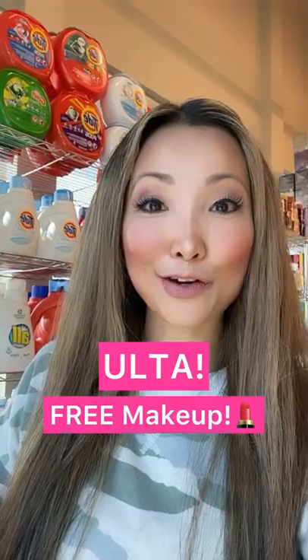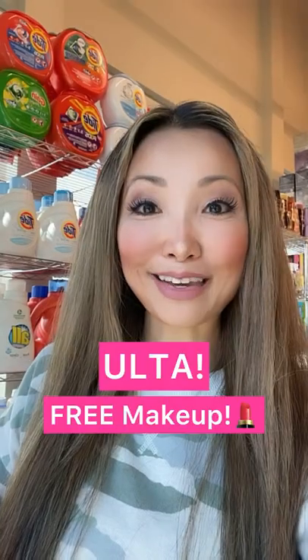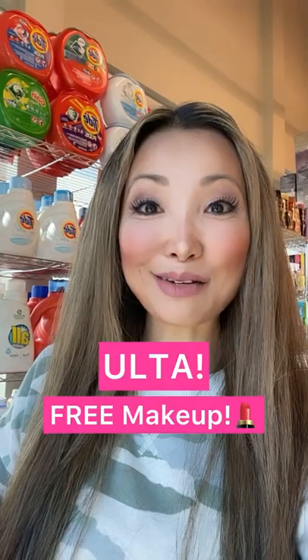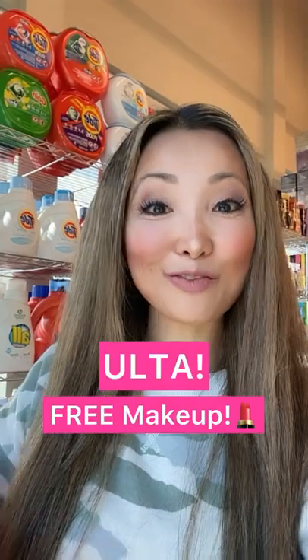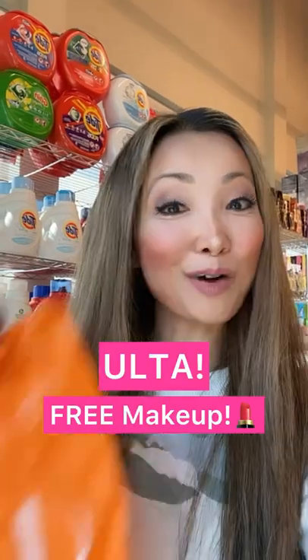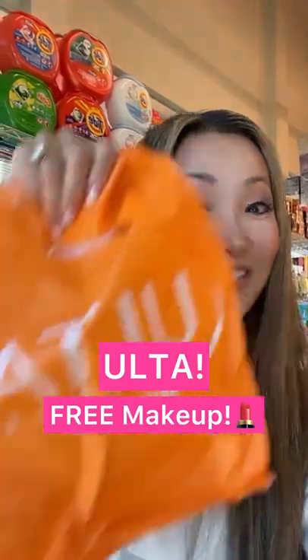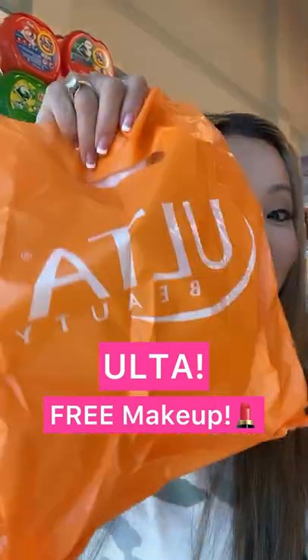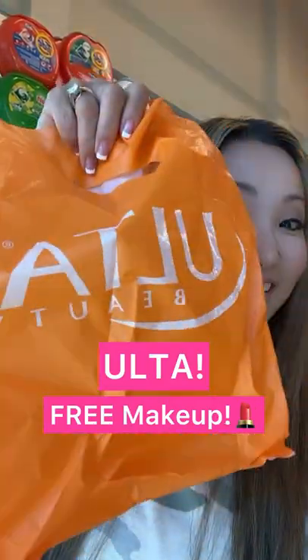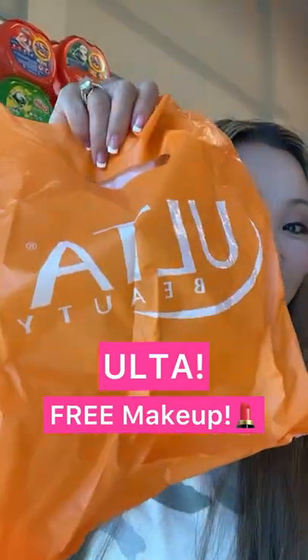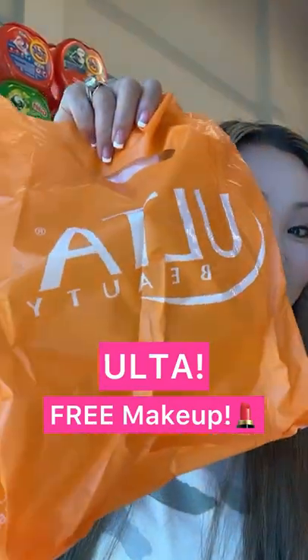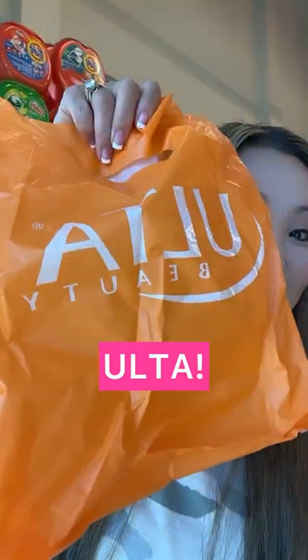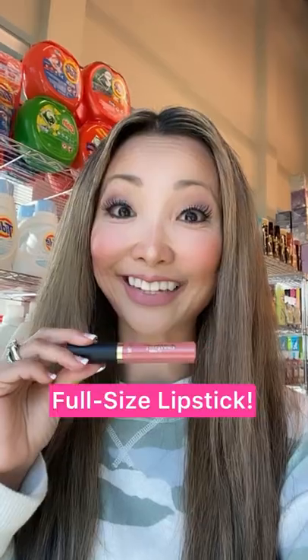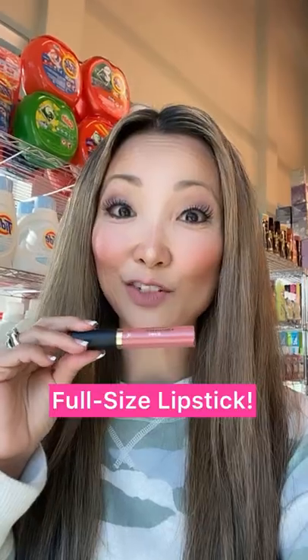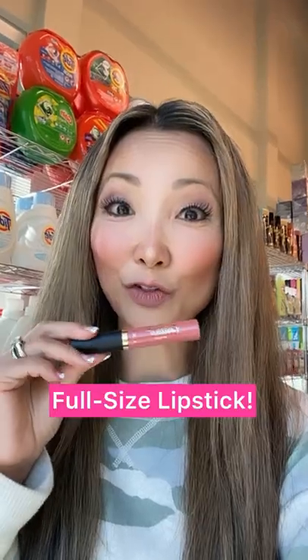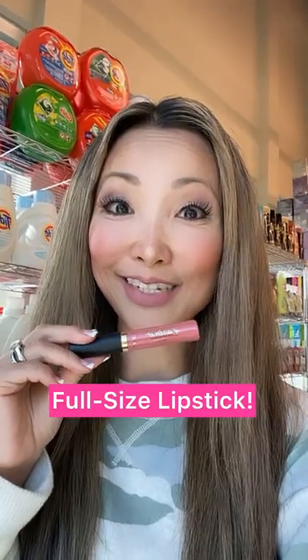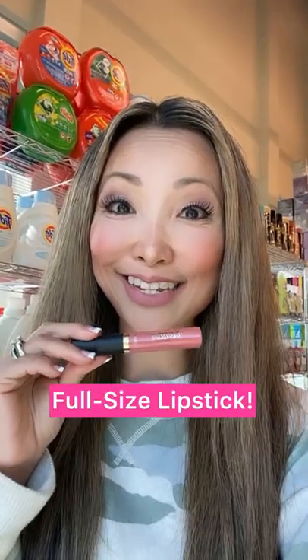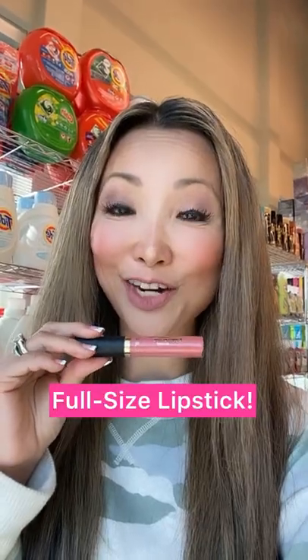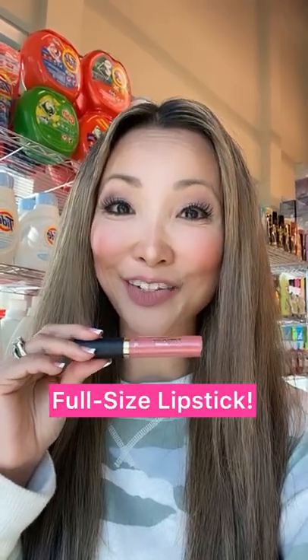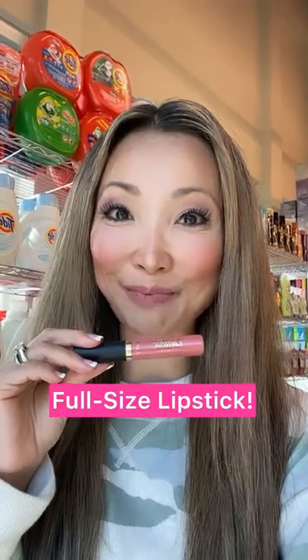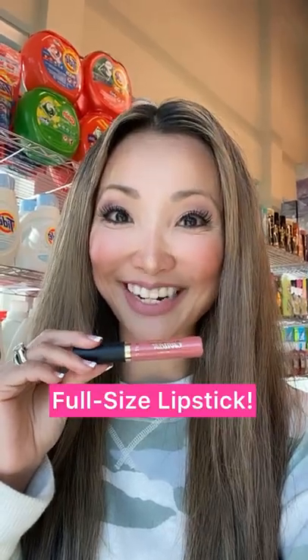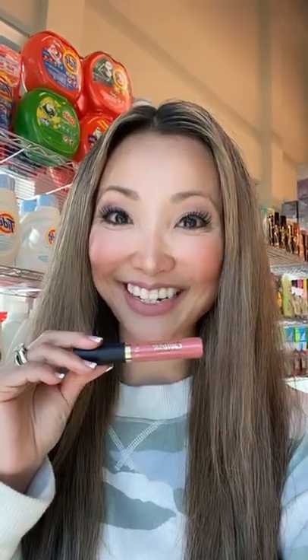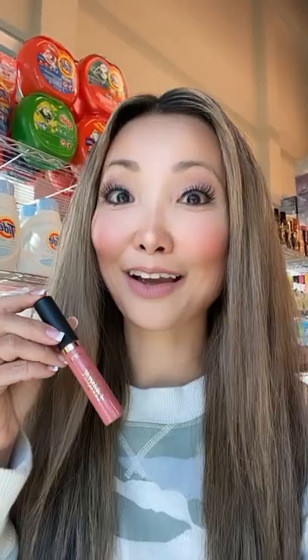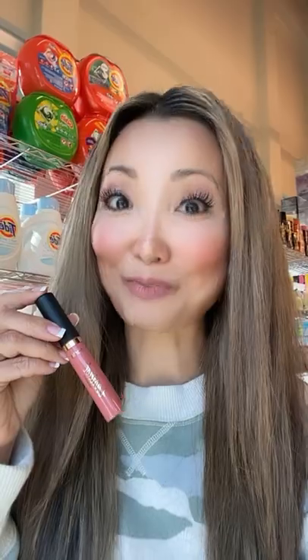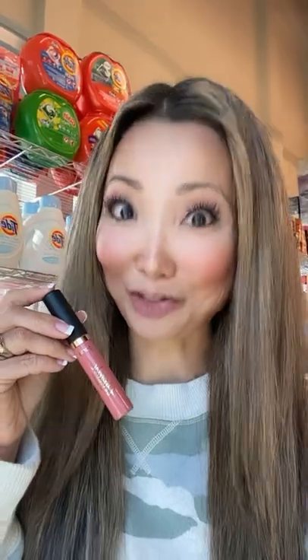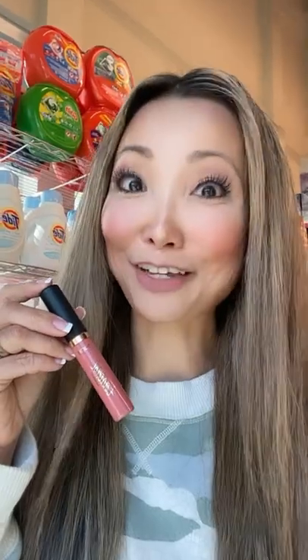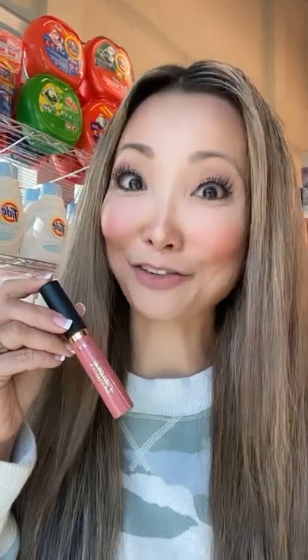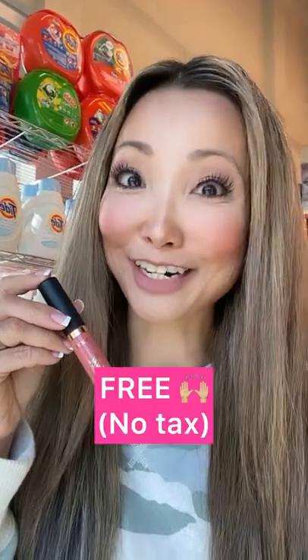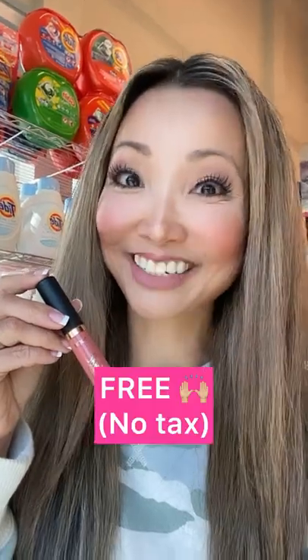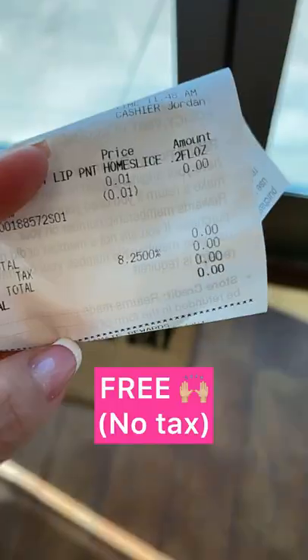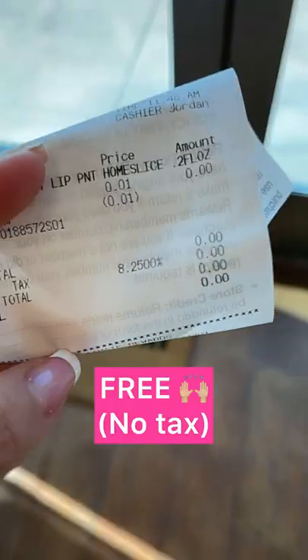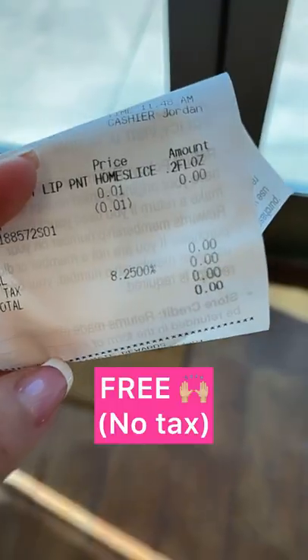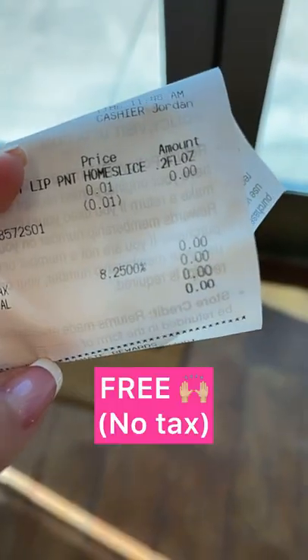Free makeup from Ulta, like this full-size Tarte lipstick. Completely free. Here's the receipt.